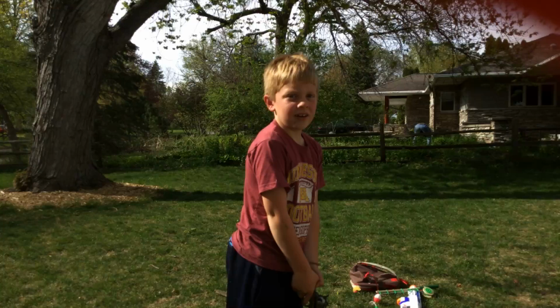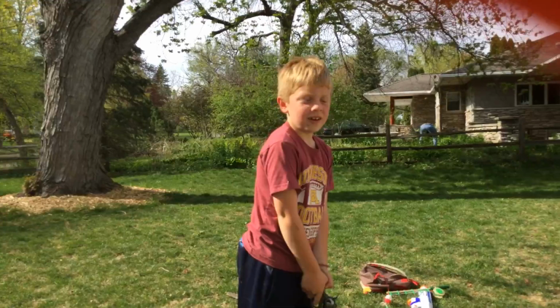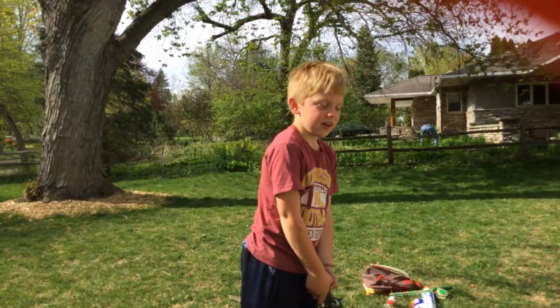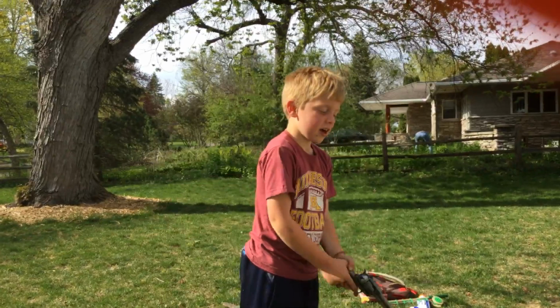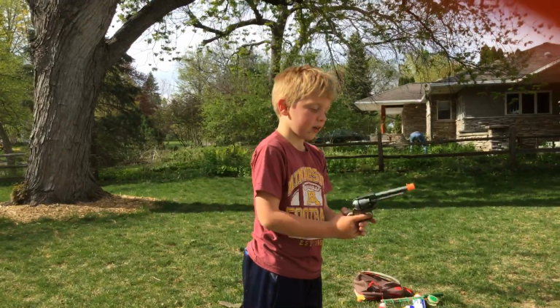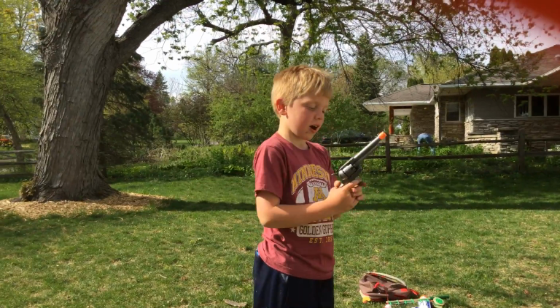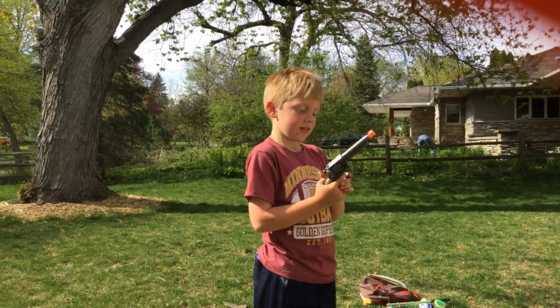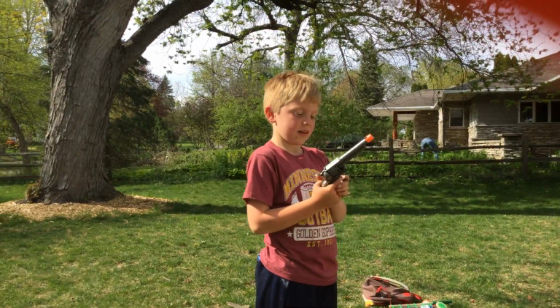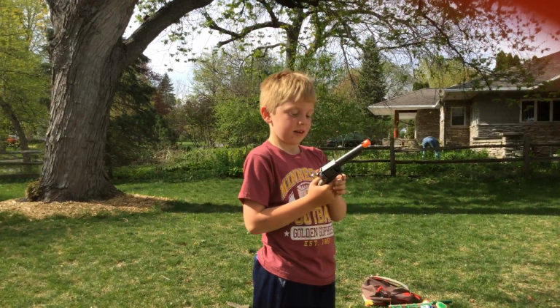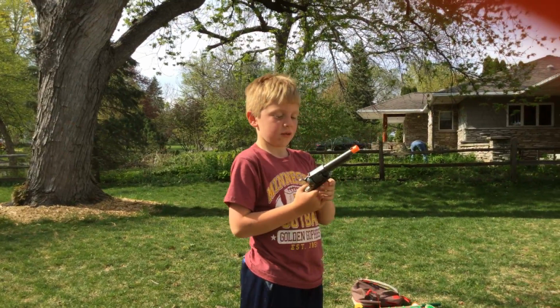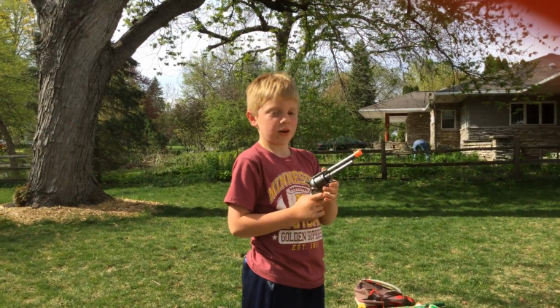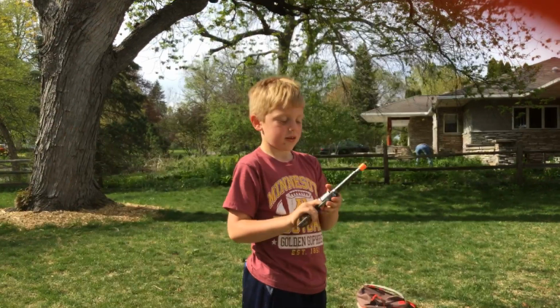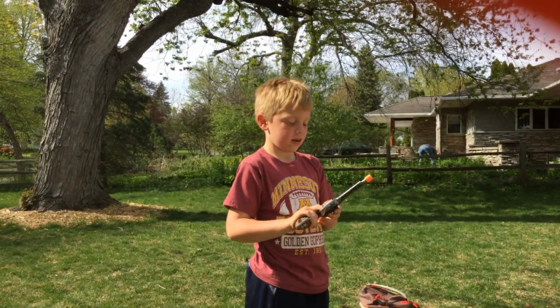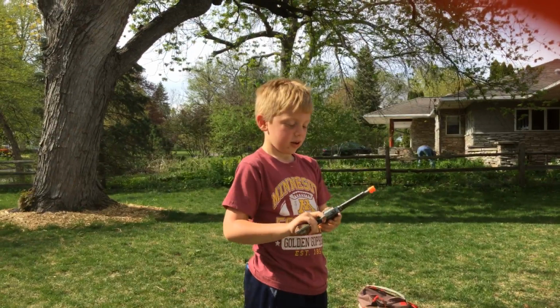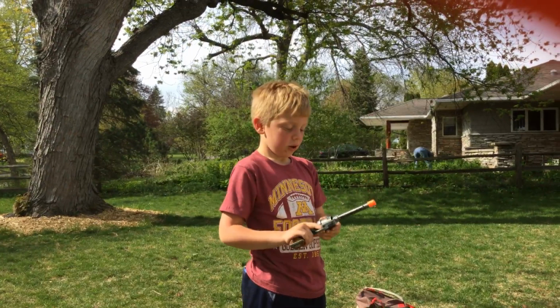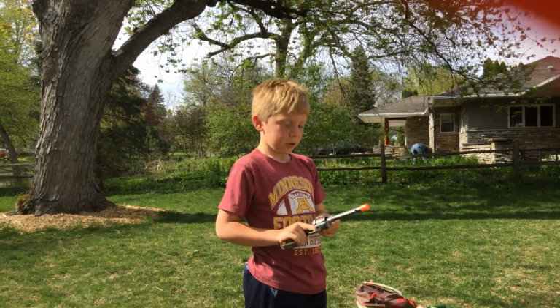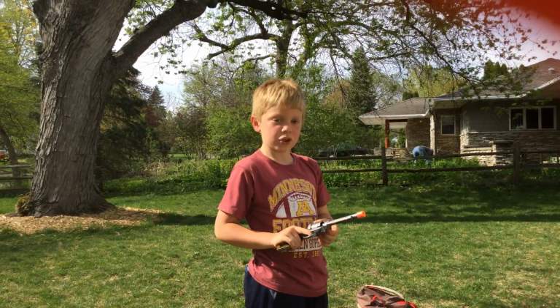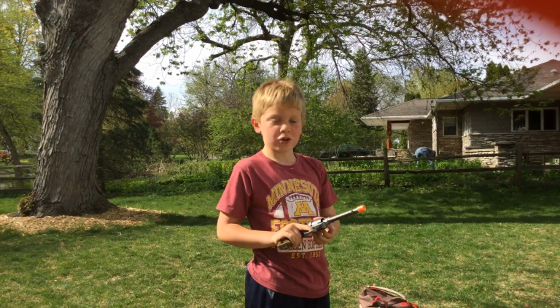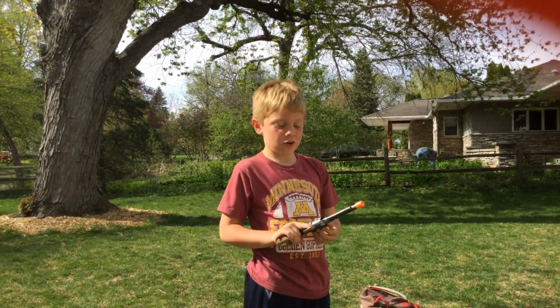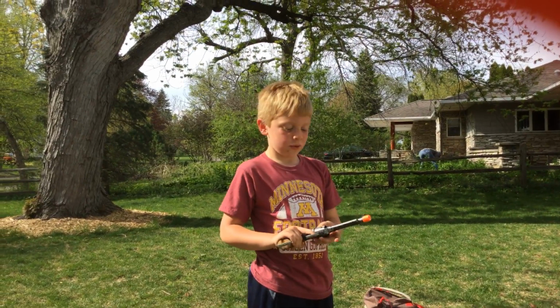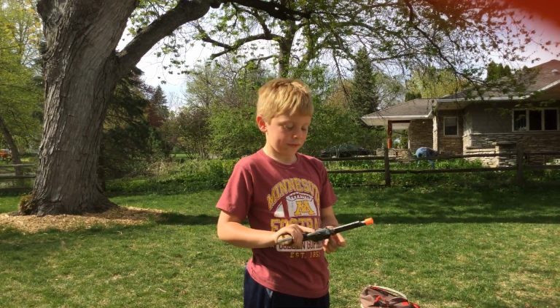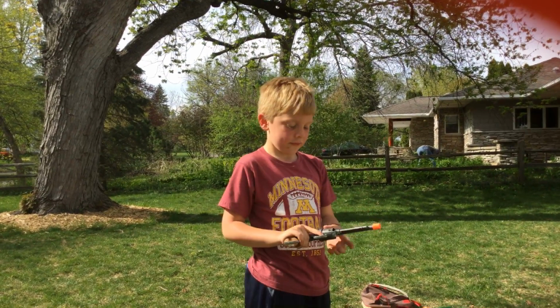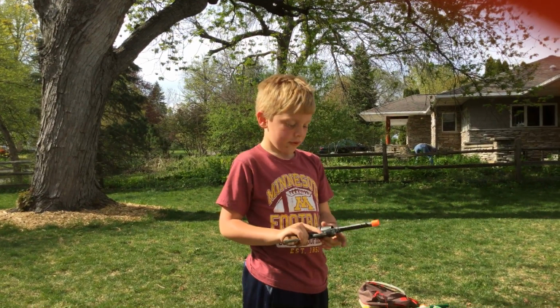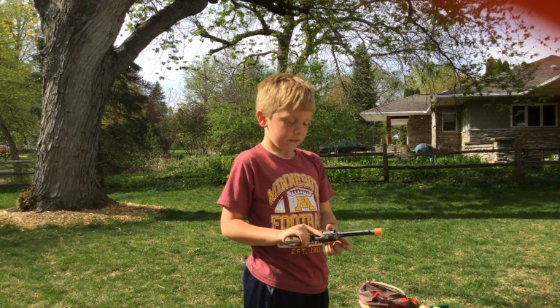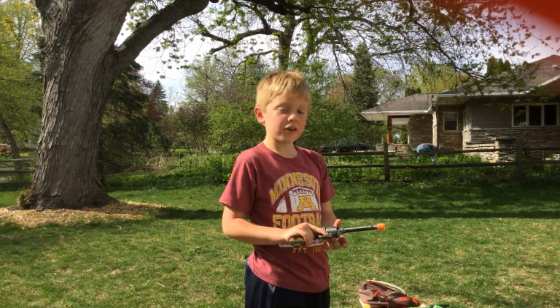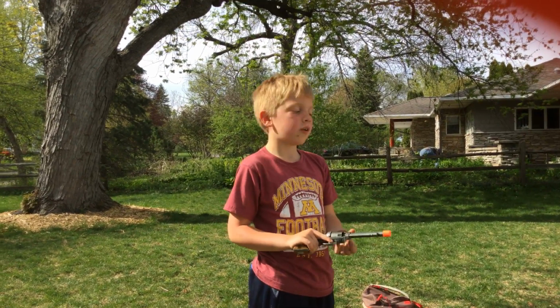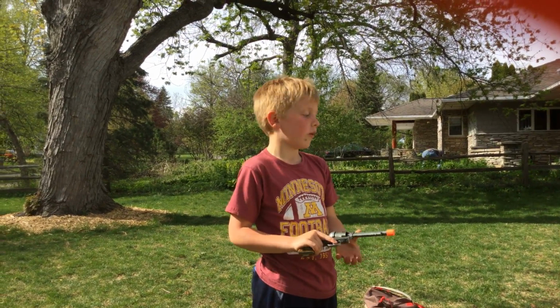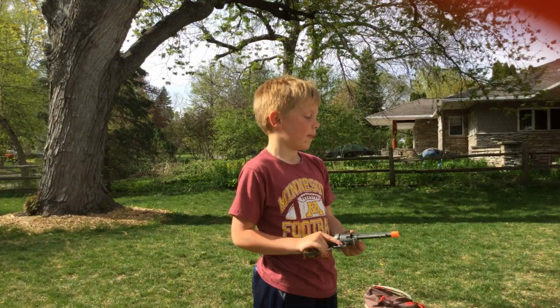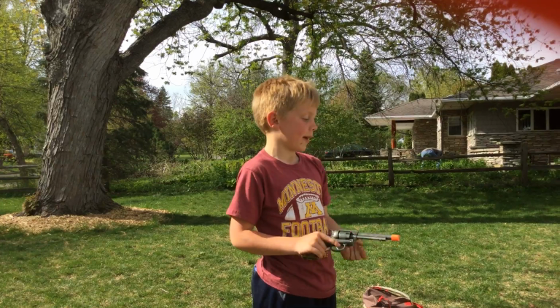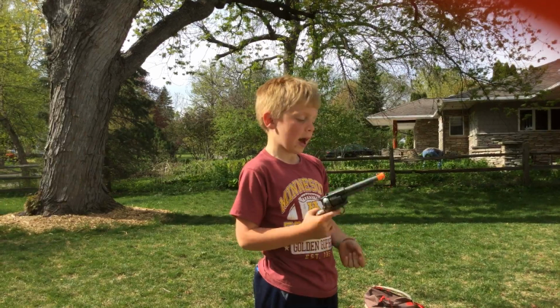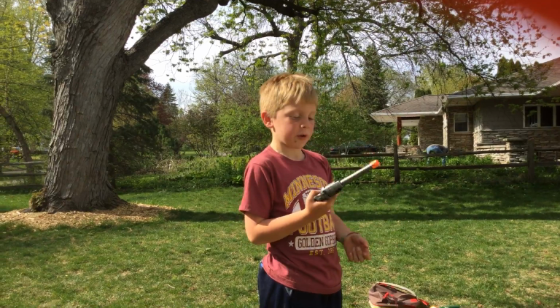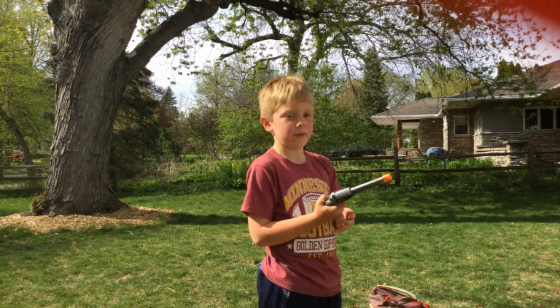Hello guys, it is Grayson showing you a review of my cap gun.